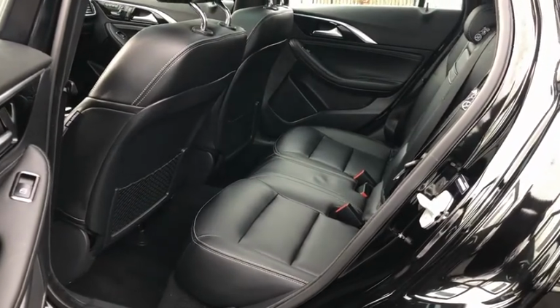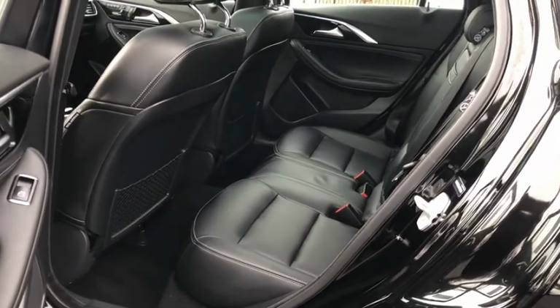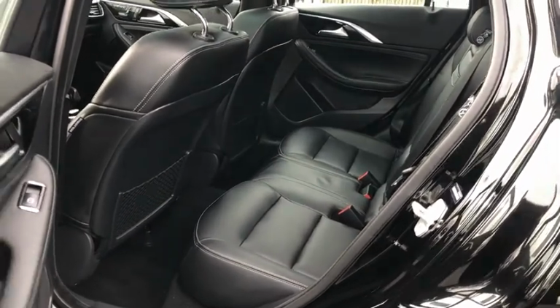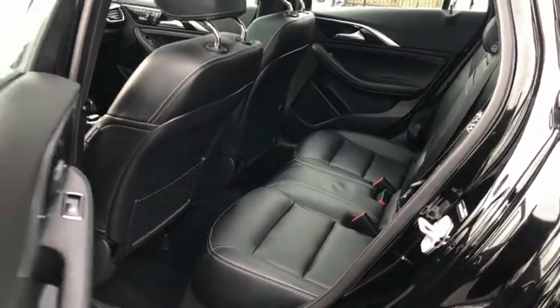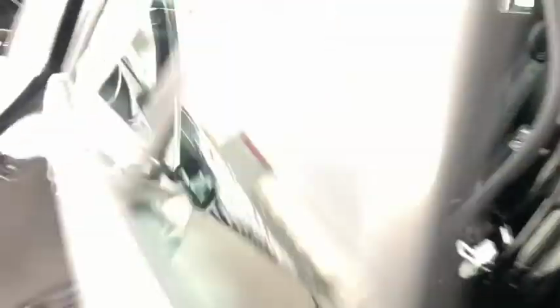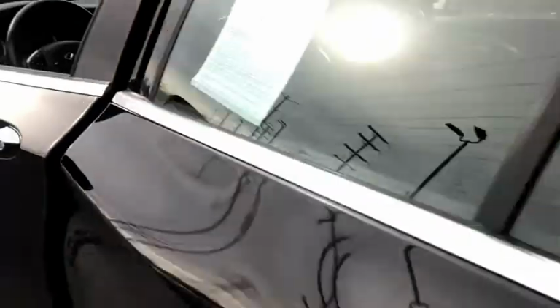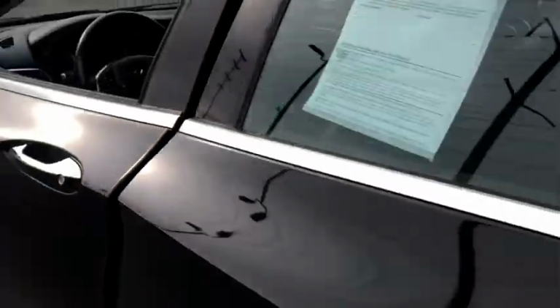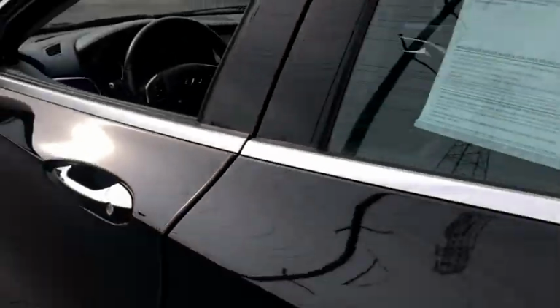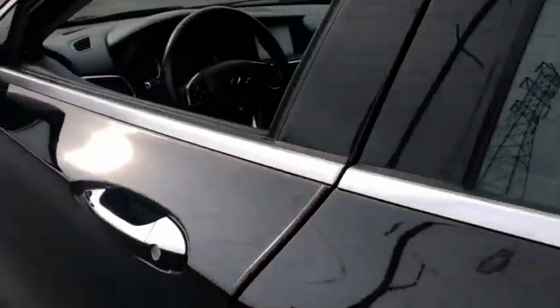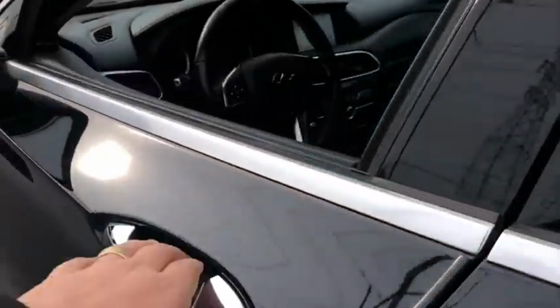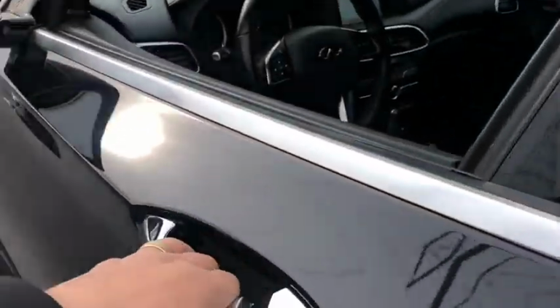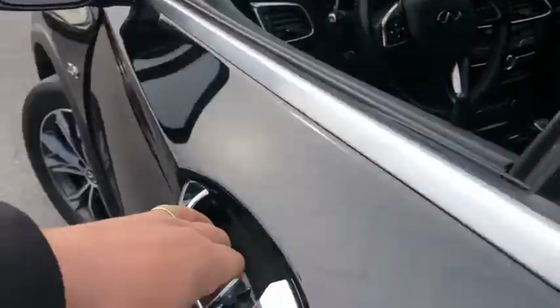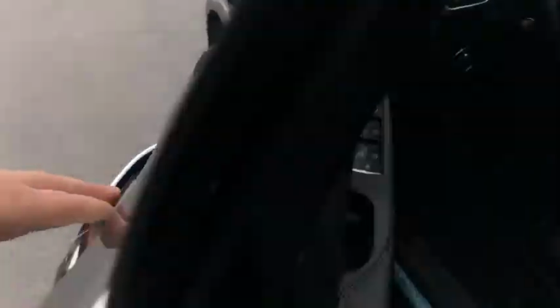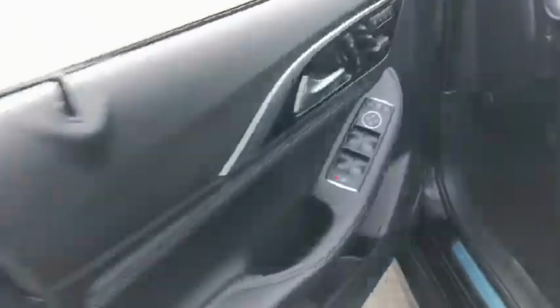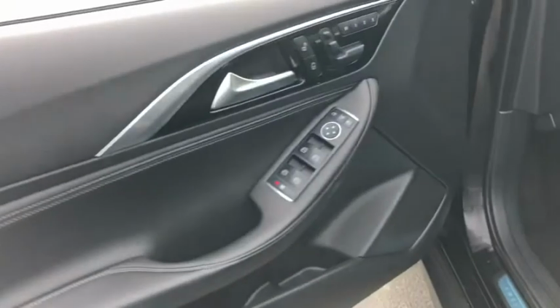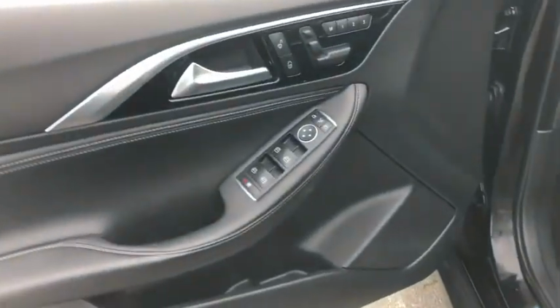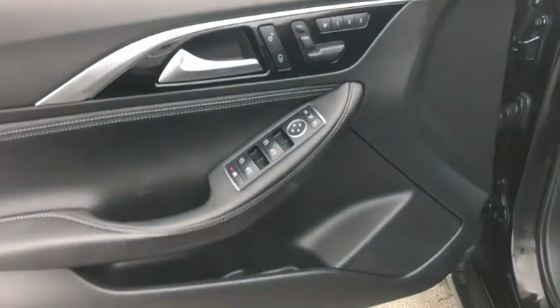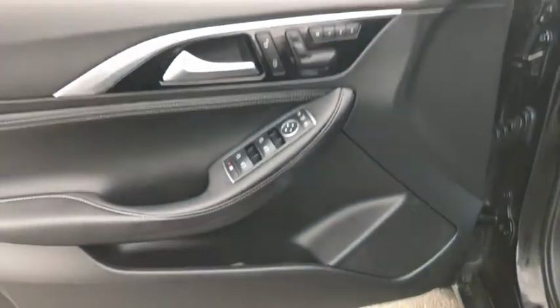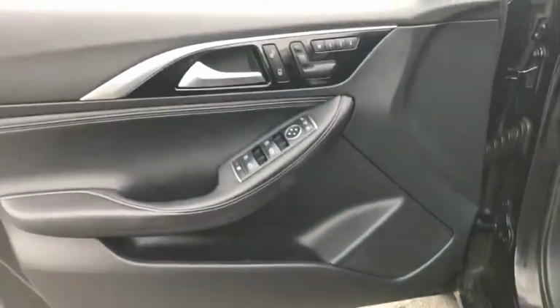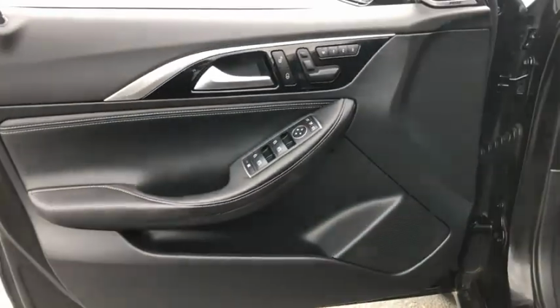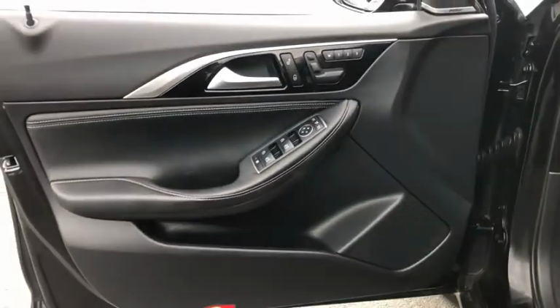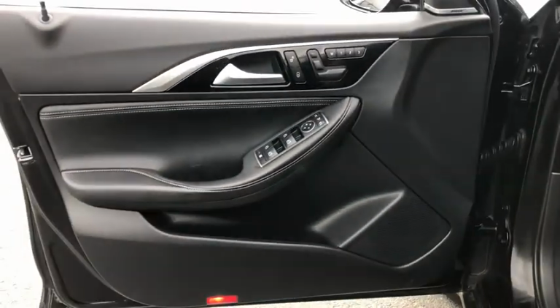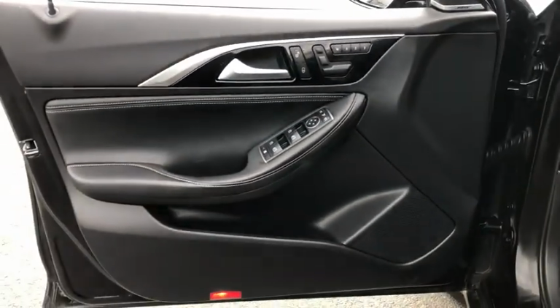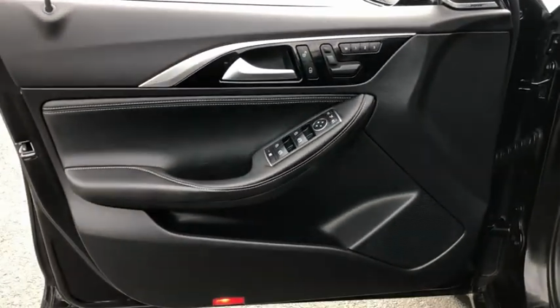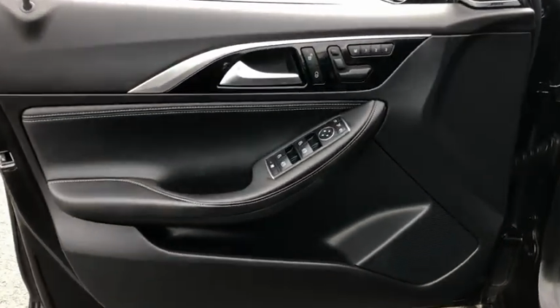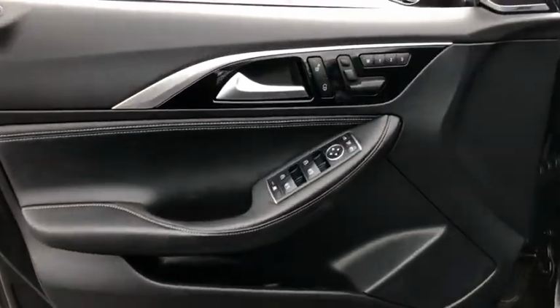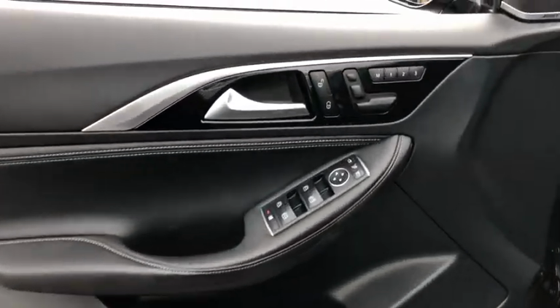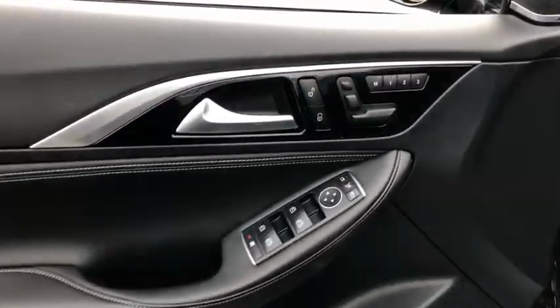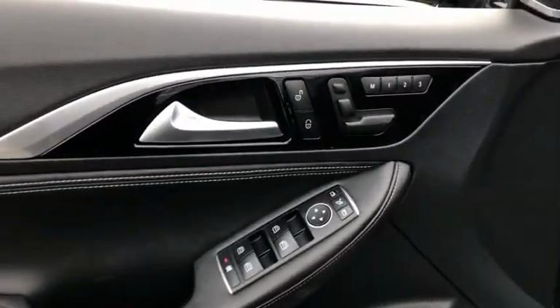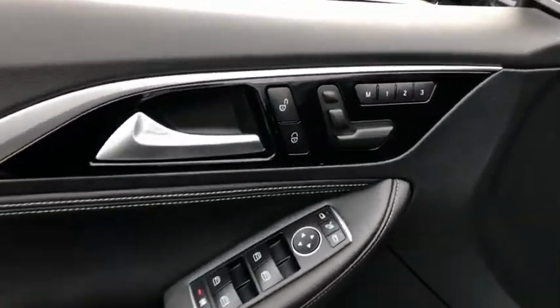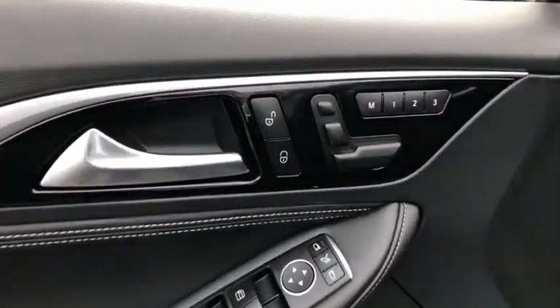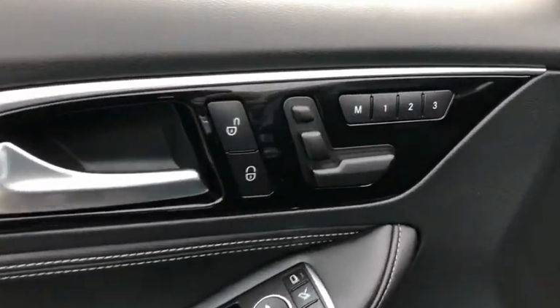Tachometer, leather seats, engine block heater, engine immobilizer, power rear window sunshade.